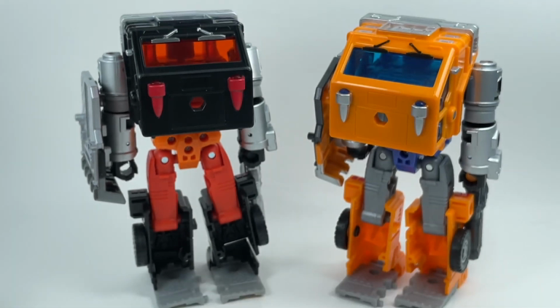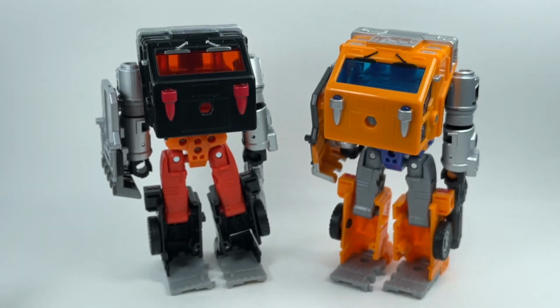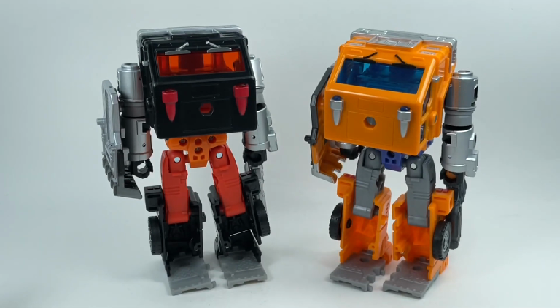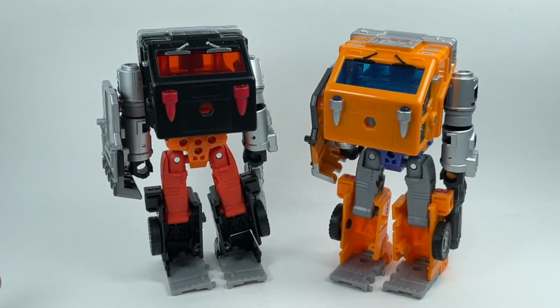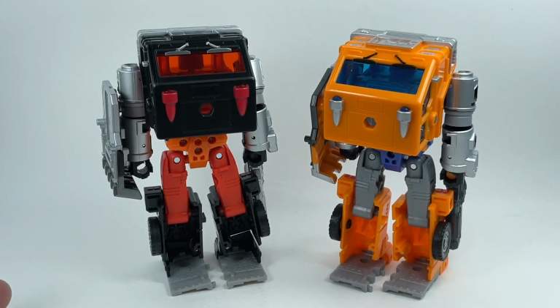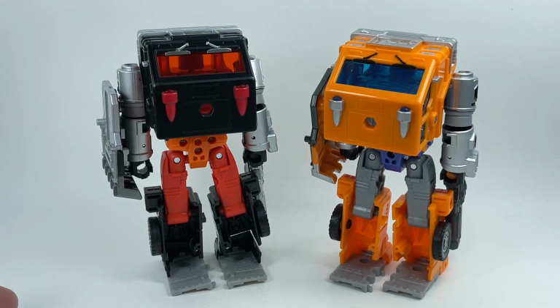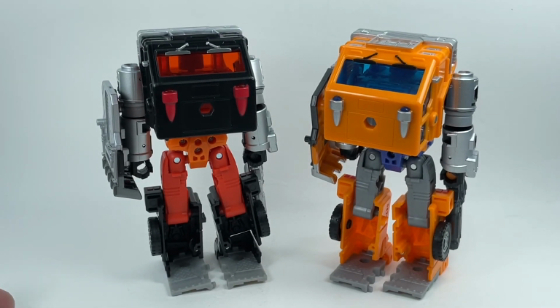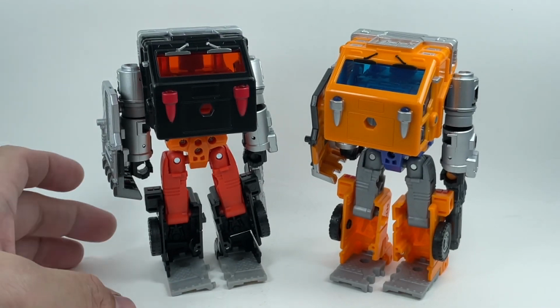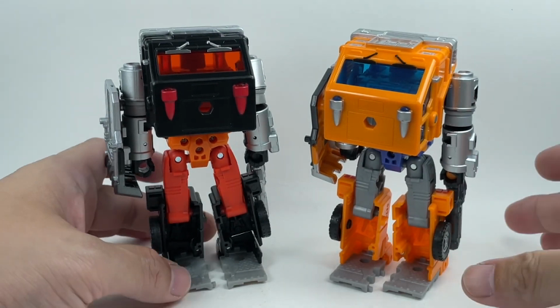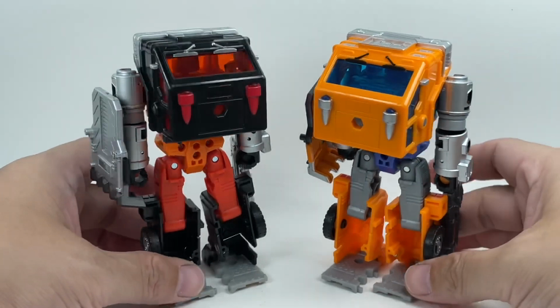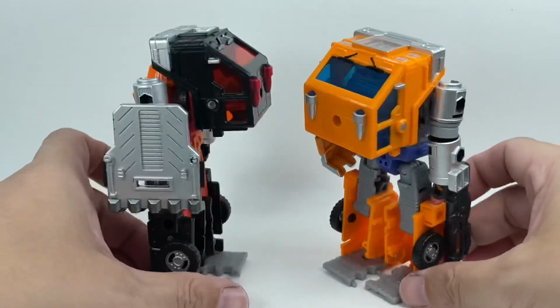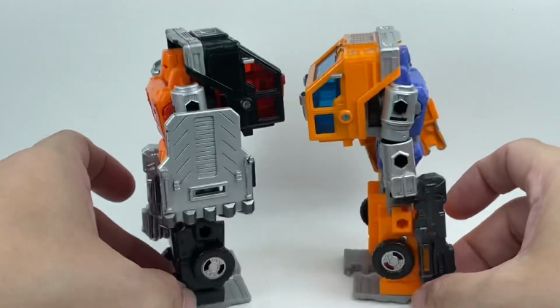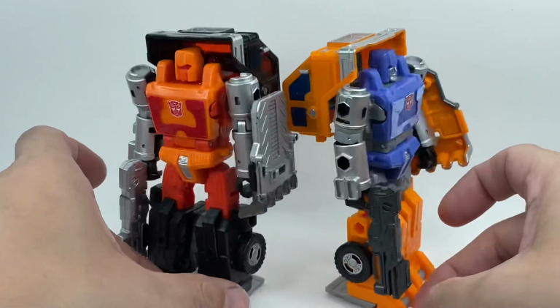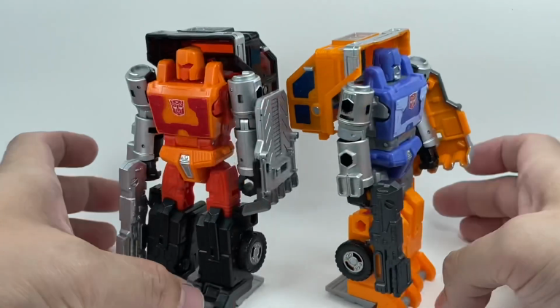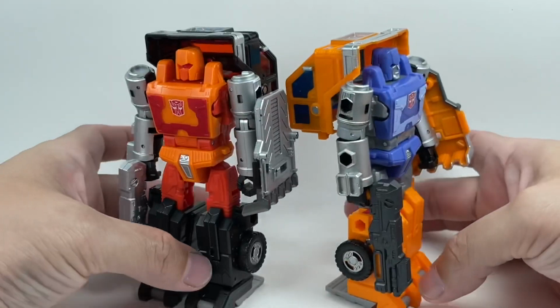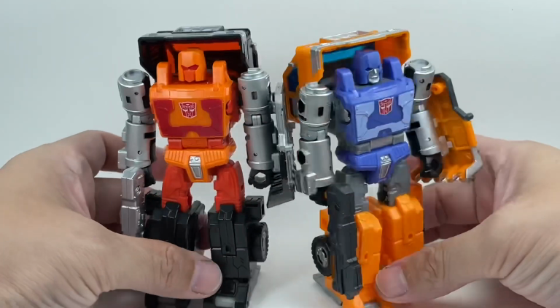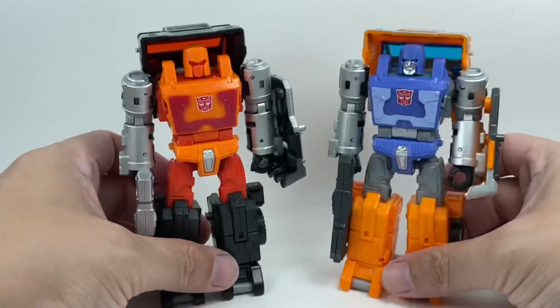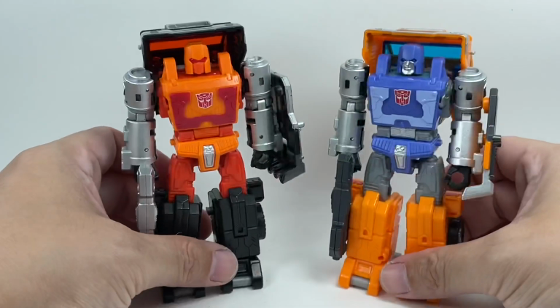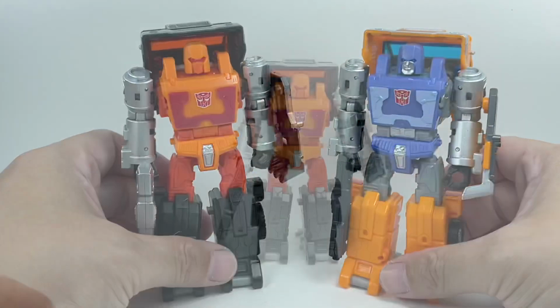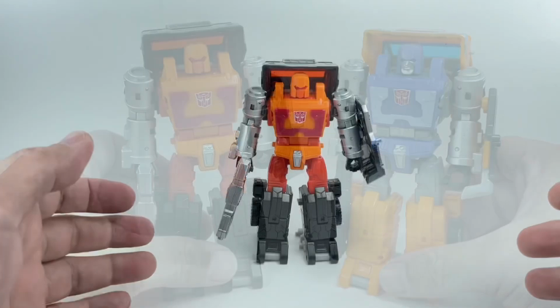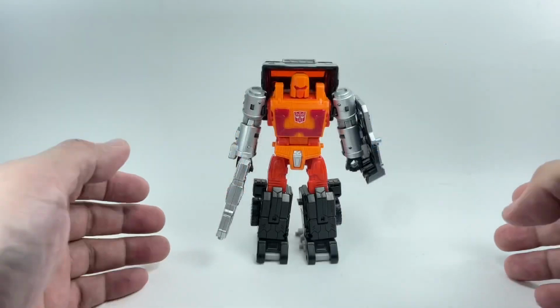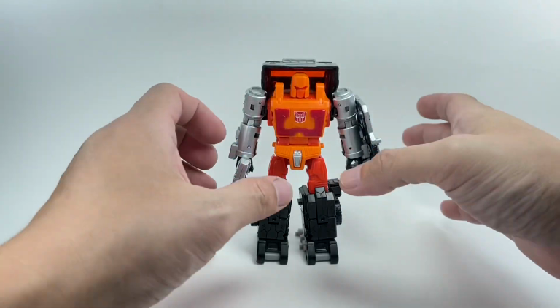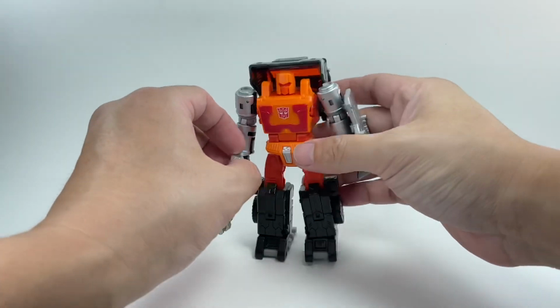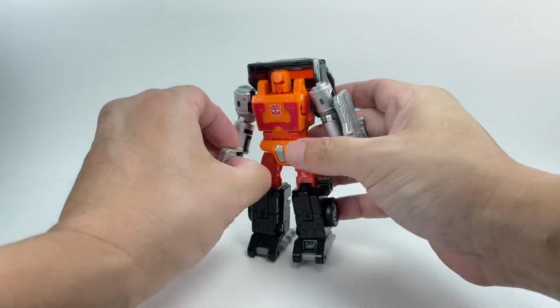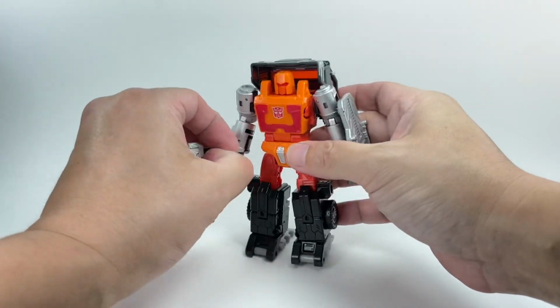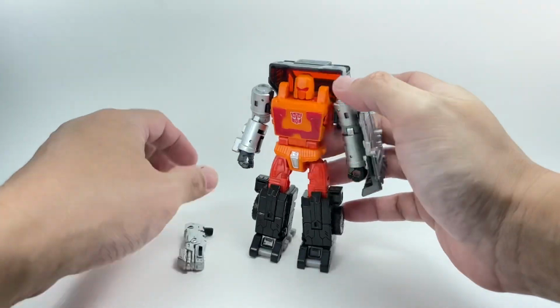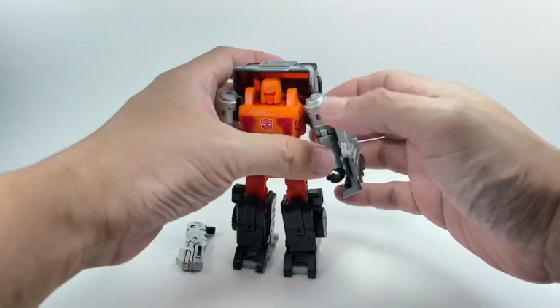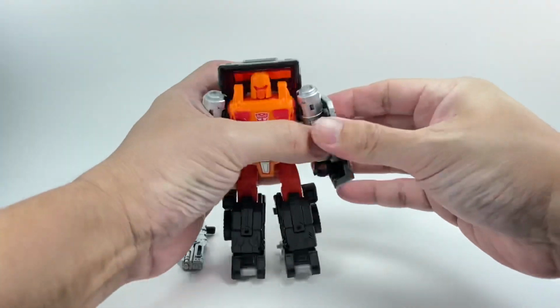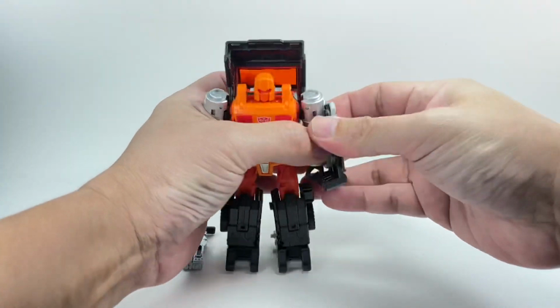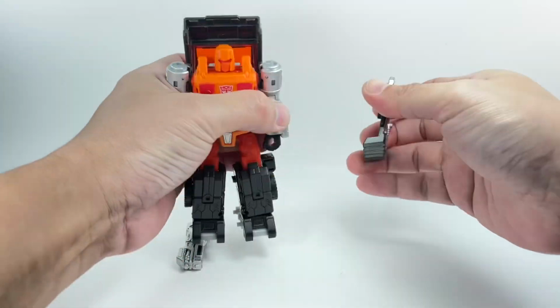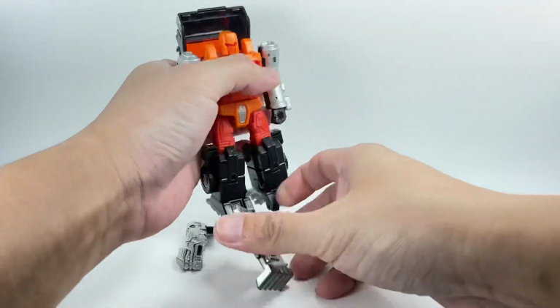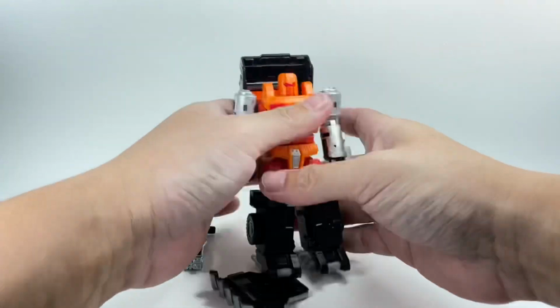But everything else about the figure is exactly the same as what we get with Huffer. So, transformation — get rid of the weapons.